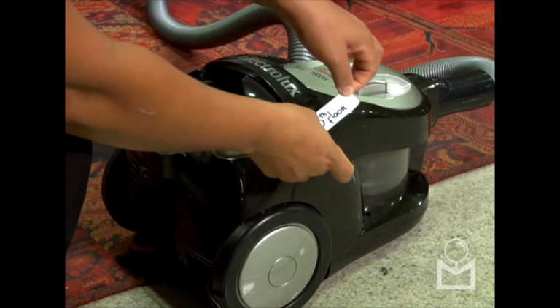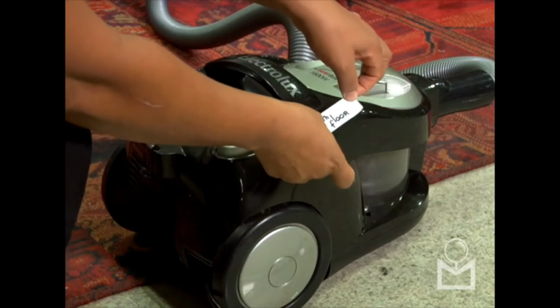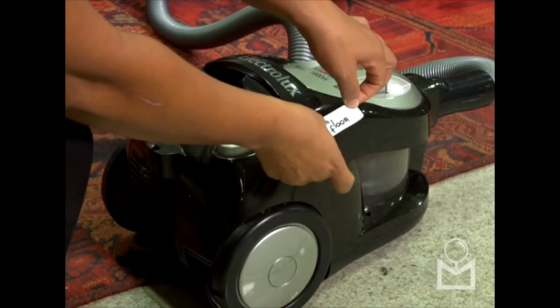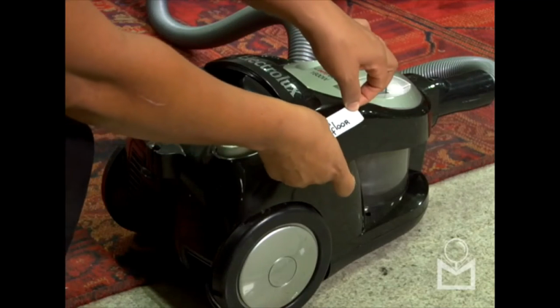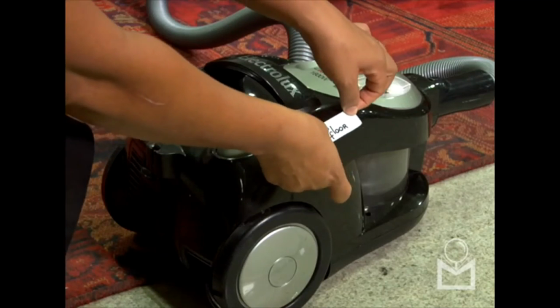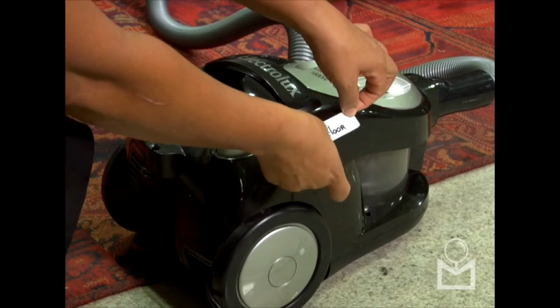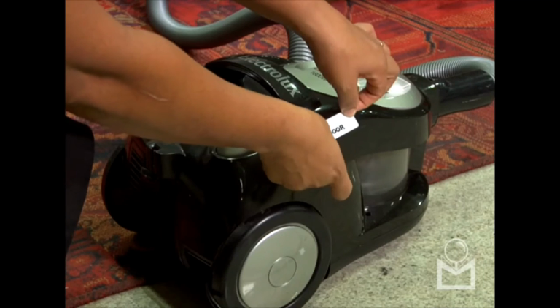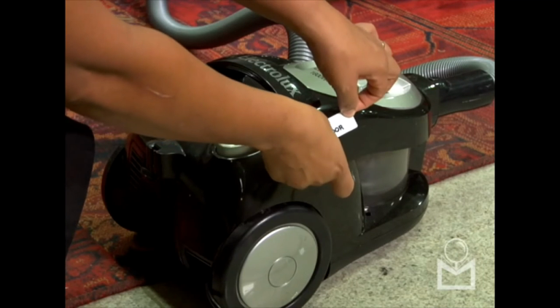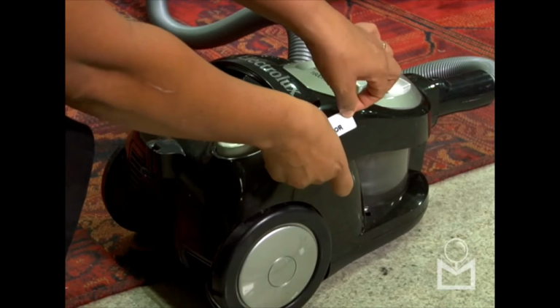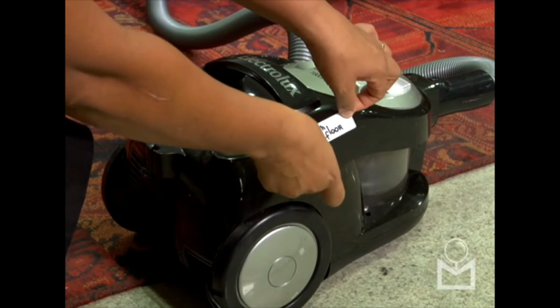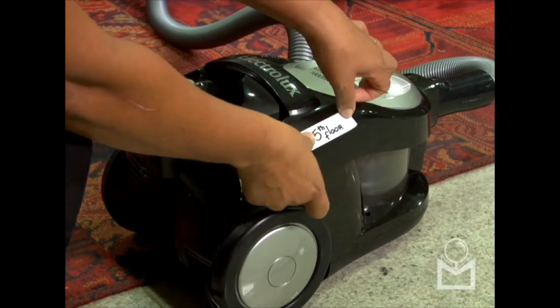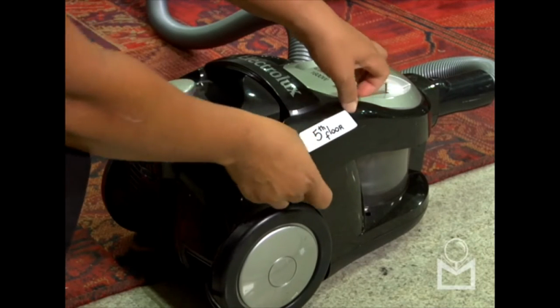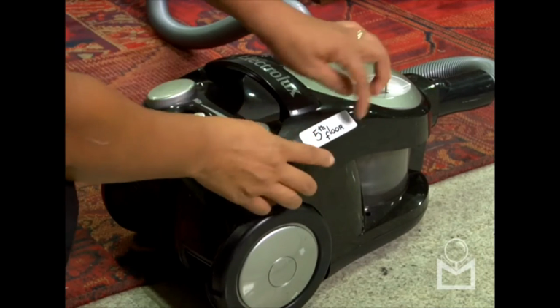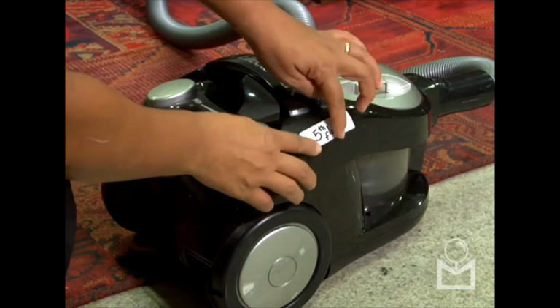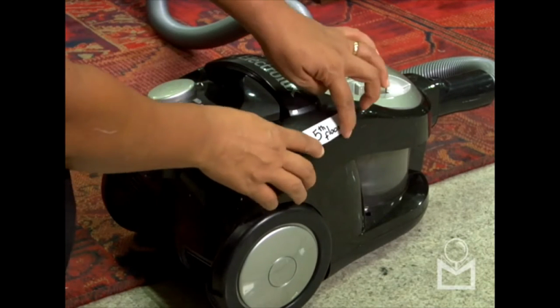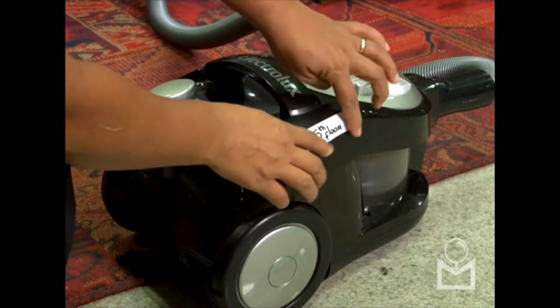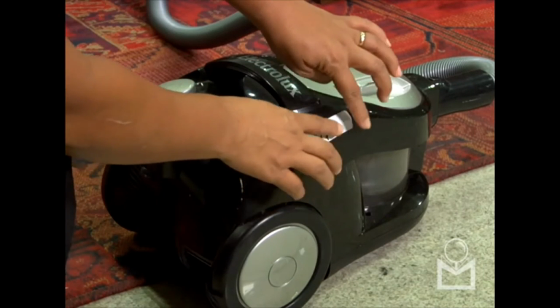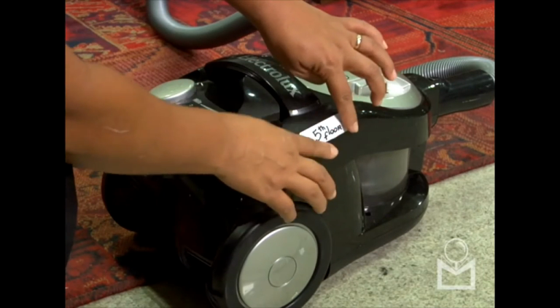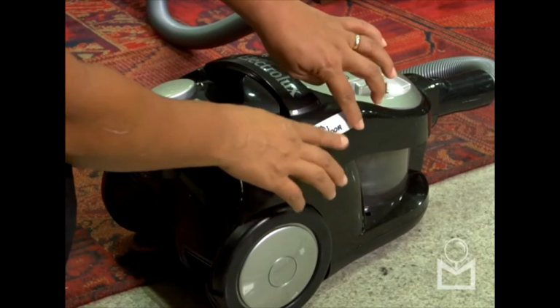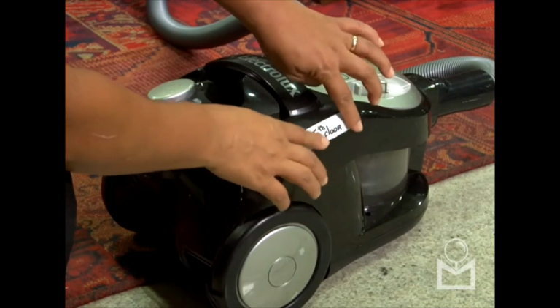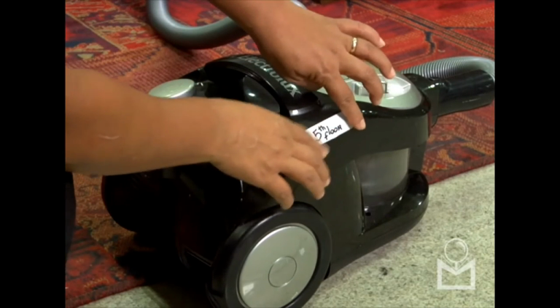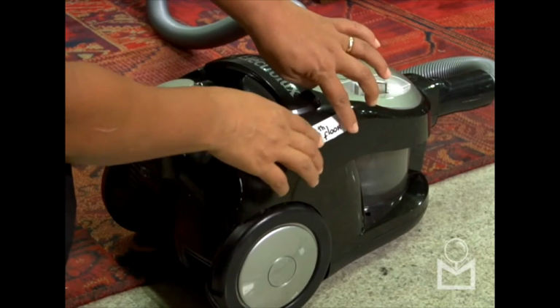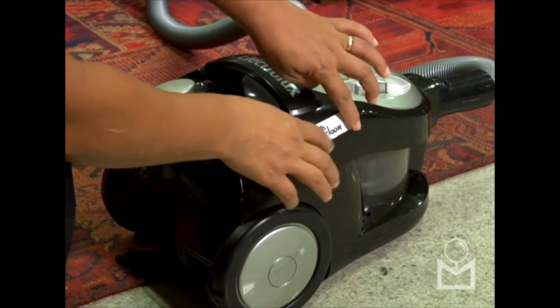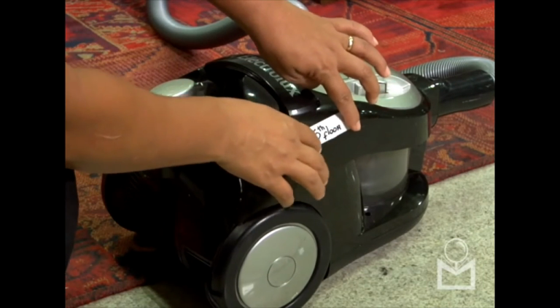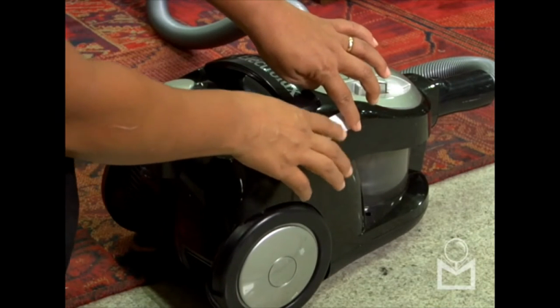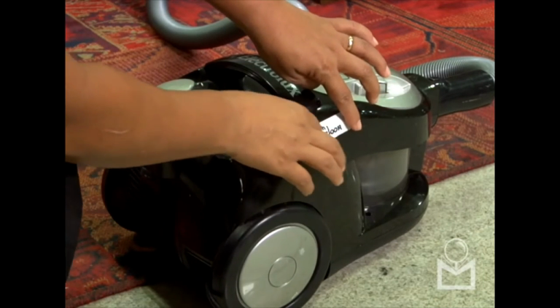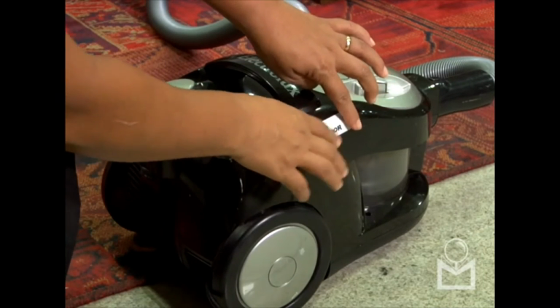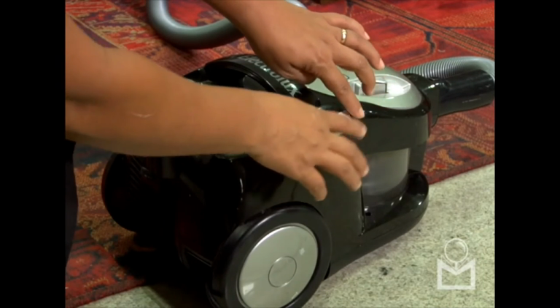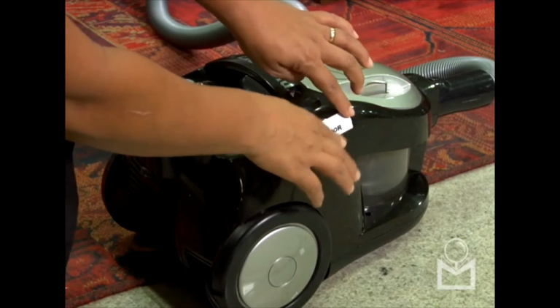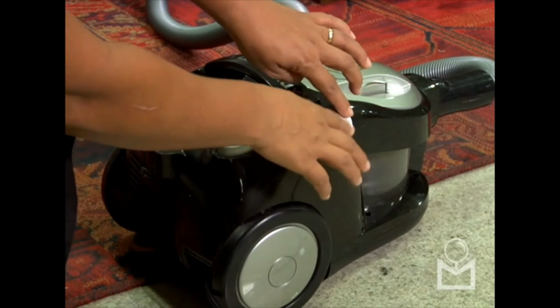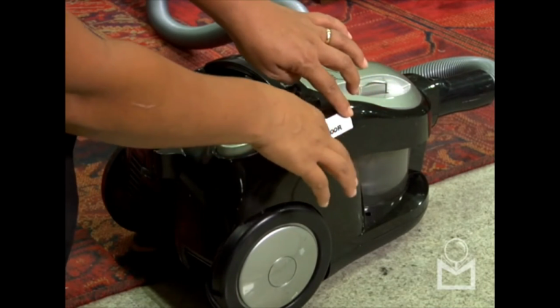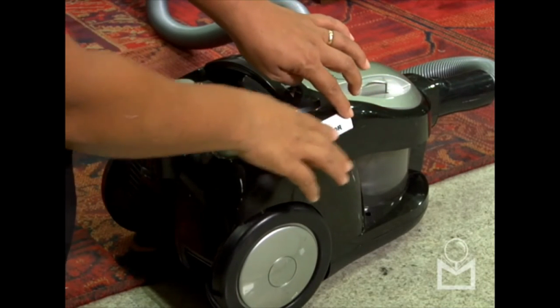Make marks on the vacuums and the carts, indicating the floor on which they are to be used.